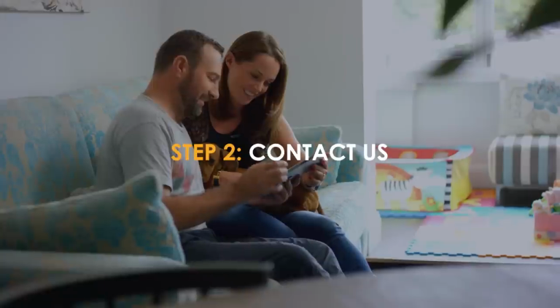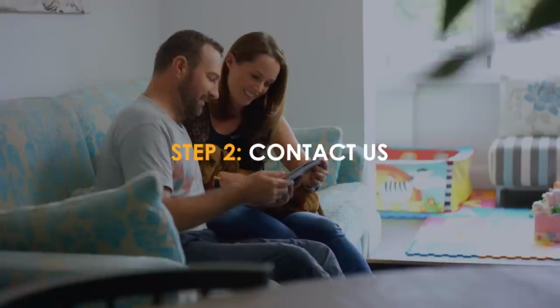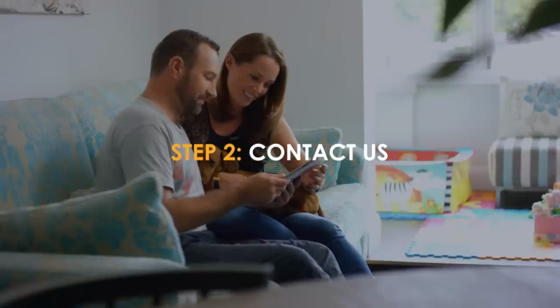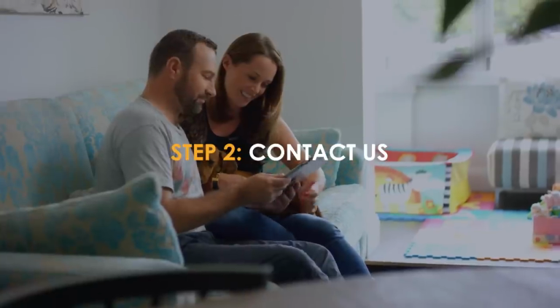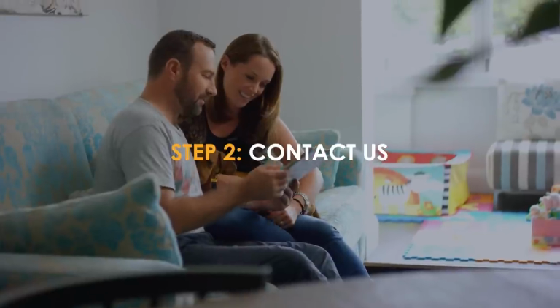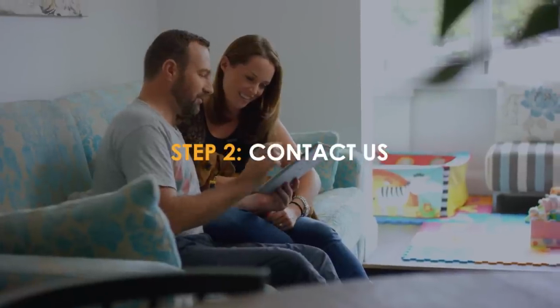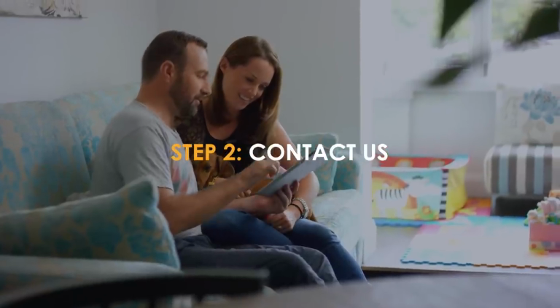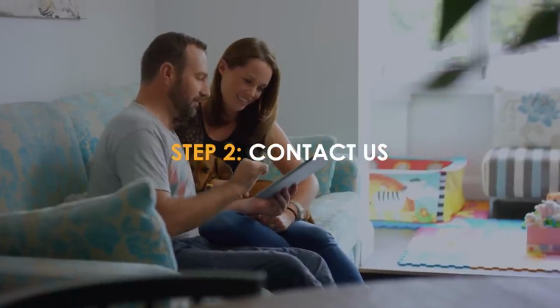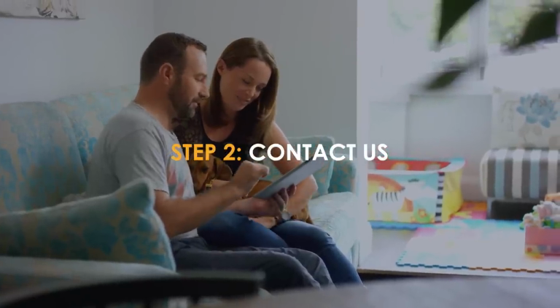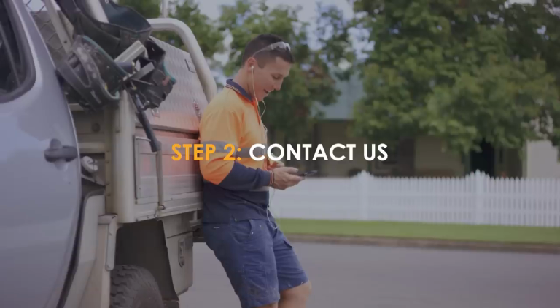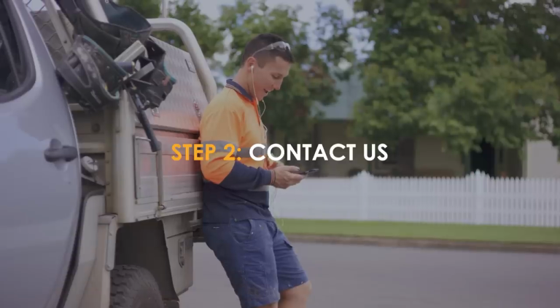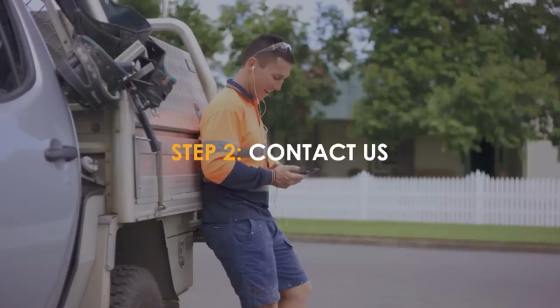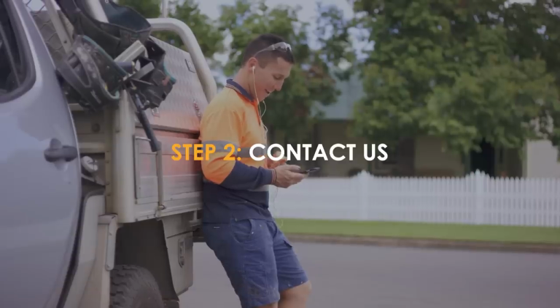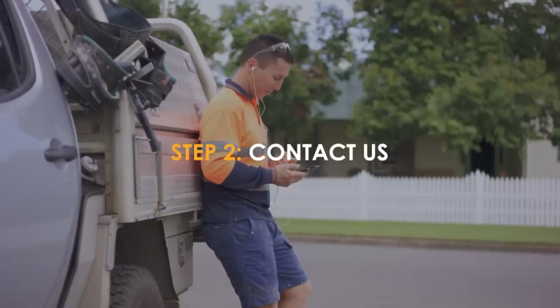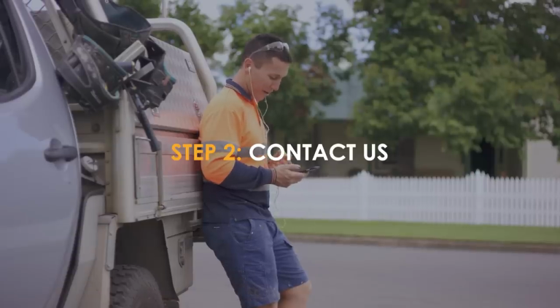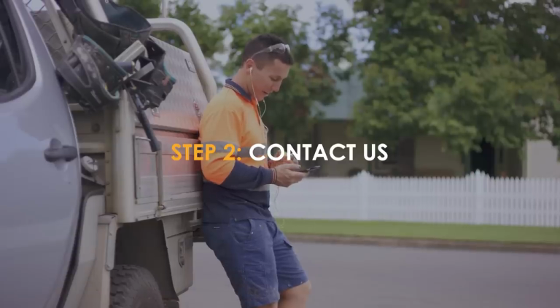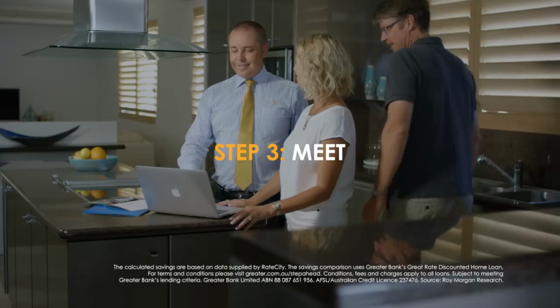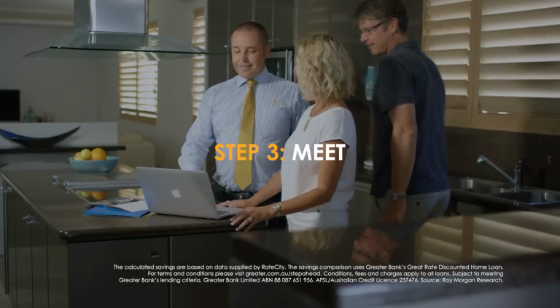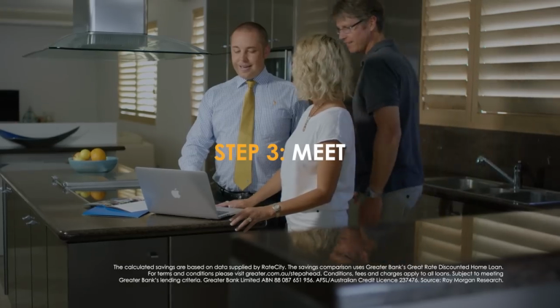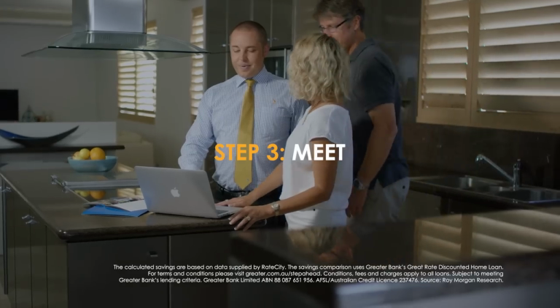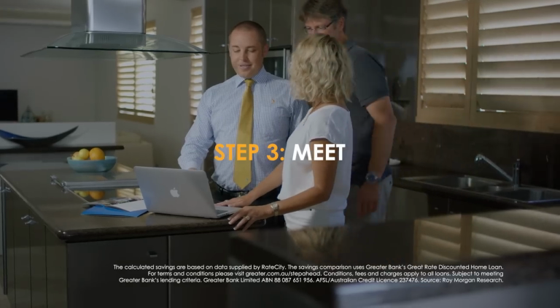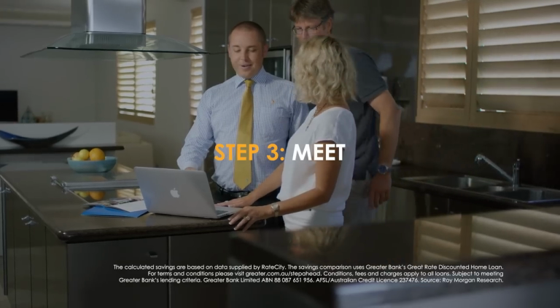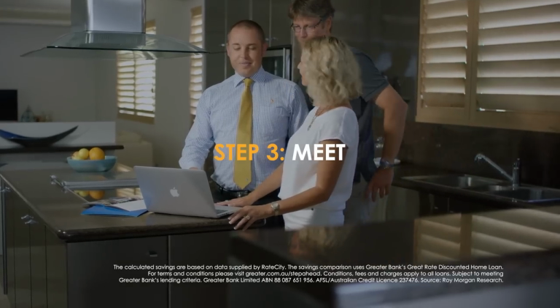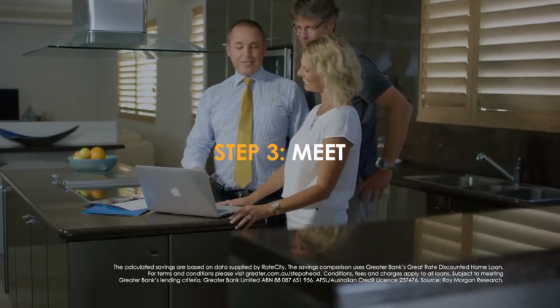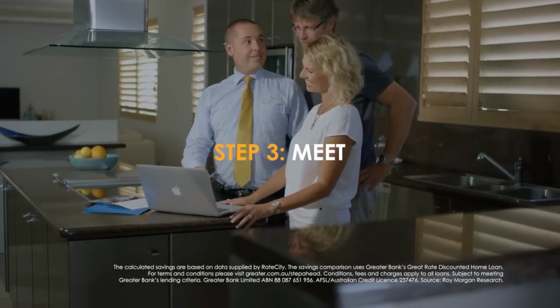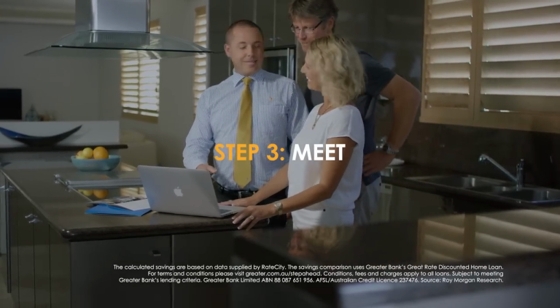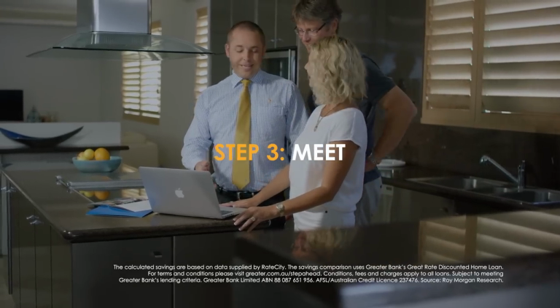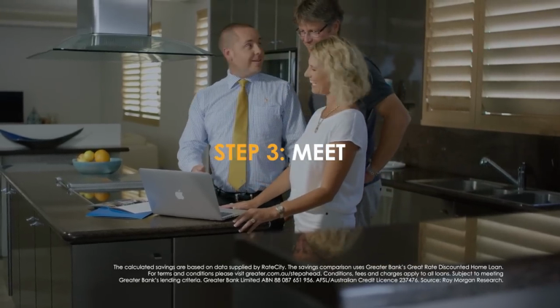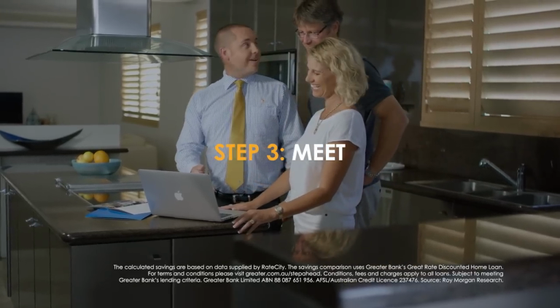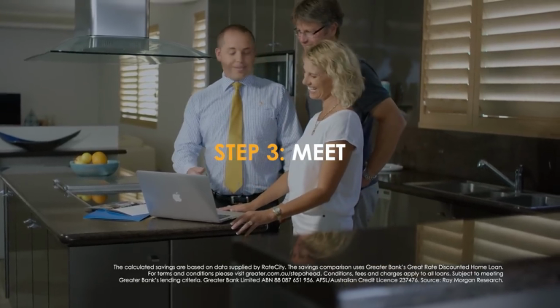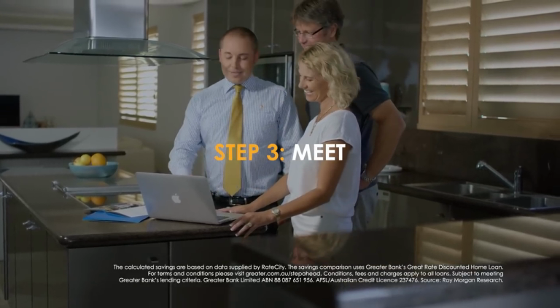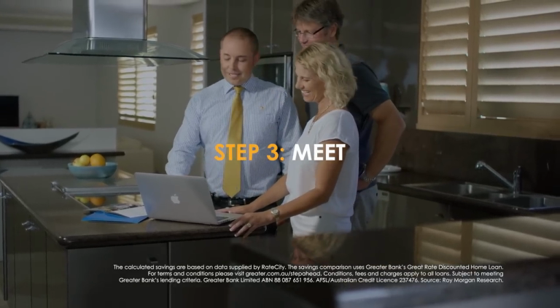Step 2: Contact us online, over the phone, or in branch. Step 3: We organise a time to meet you. Our mobile lenders work around your schedule.